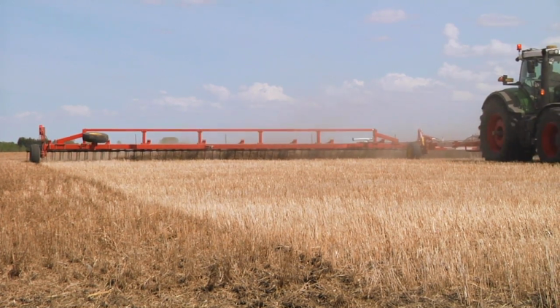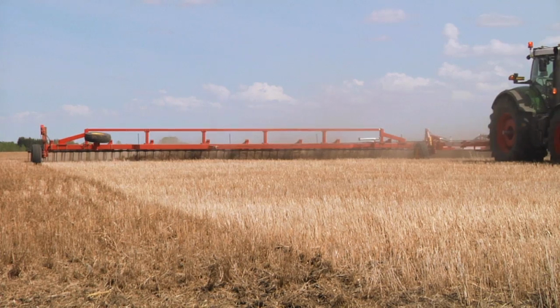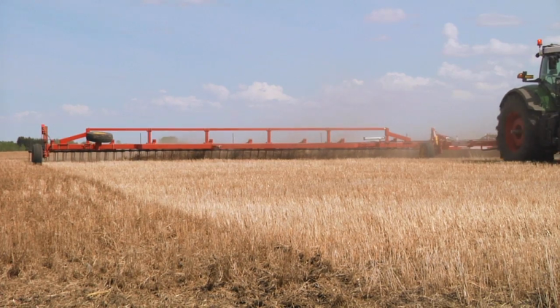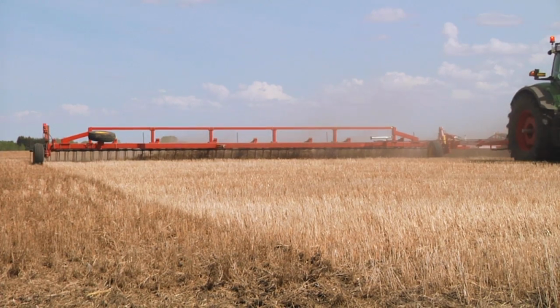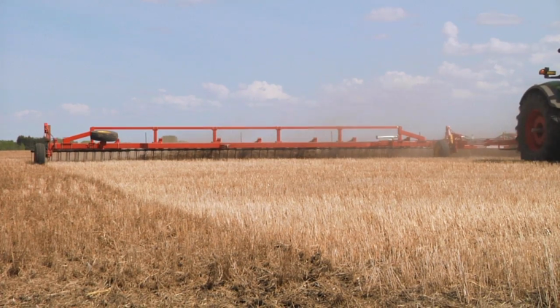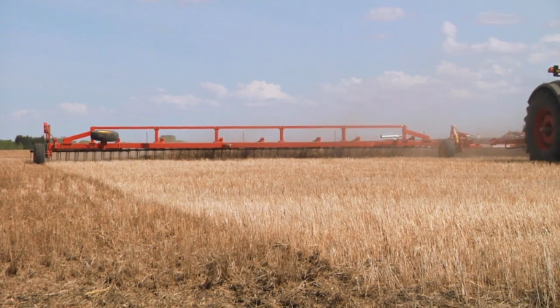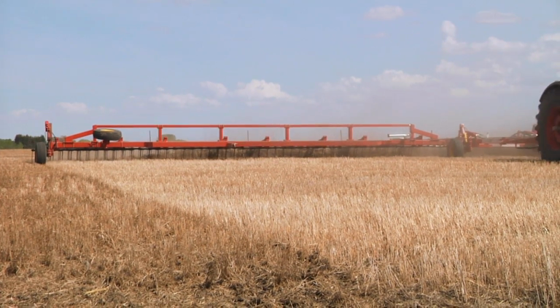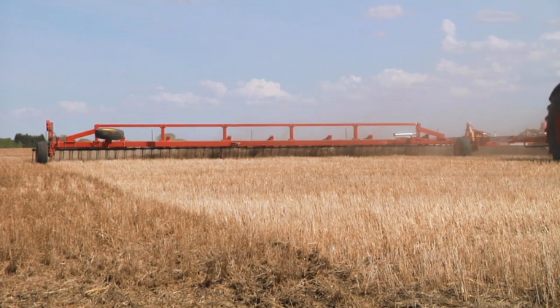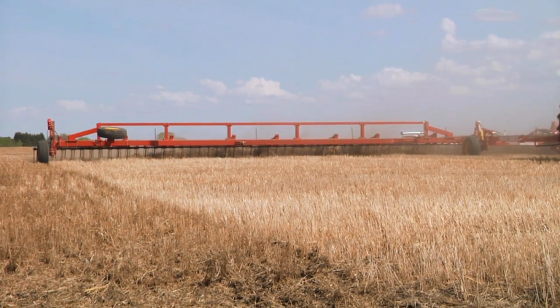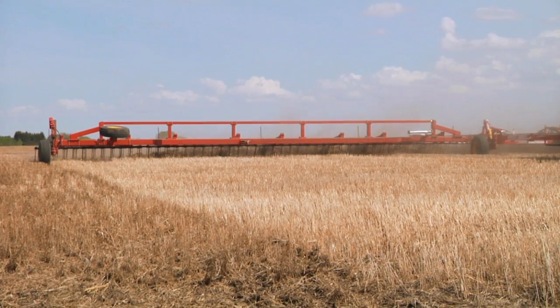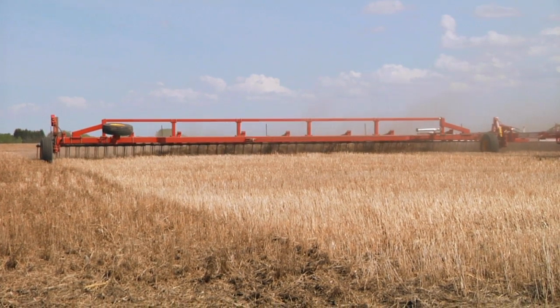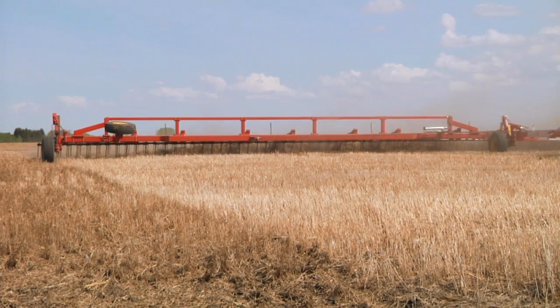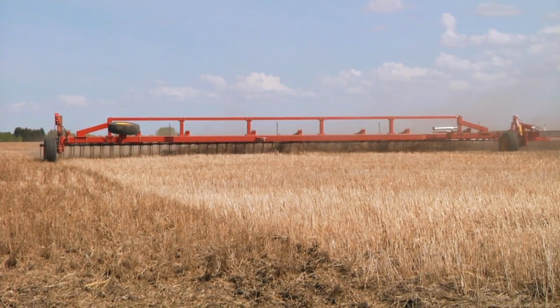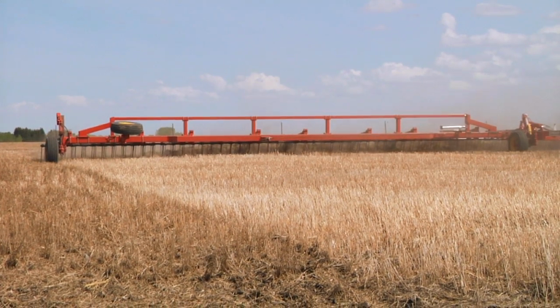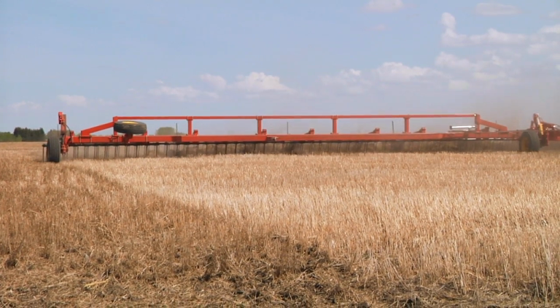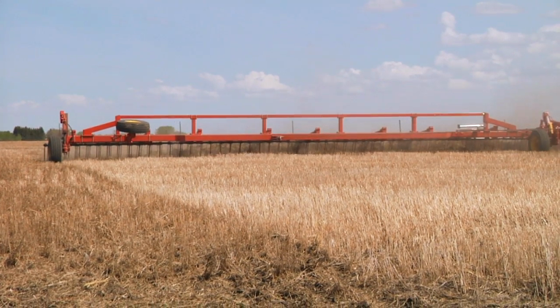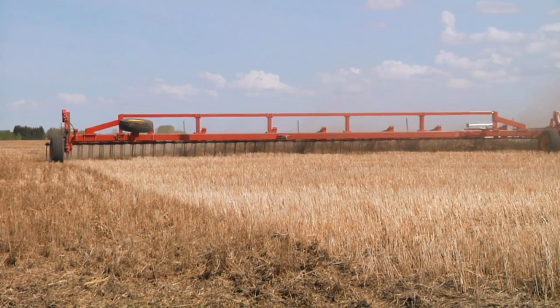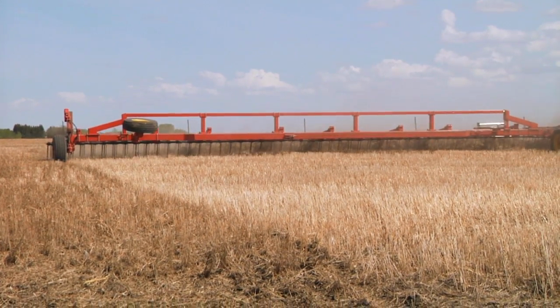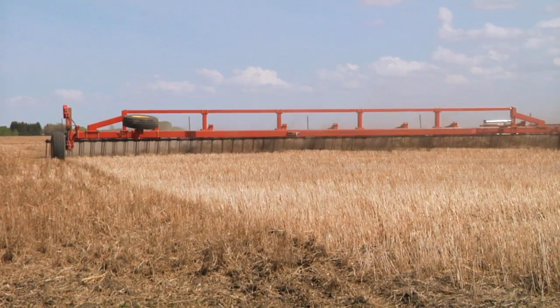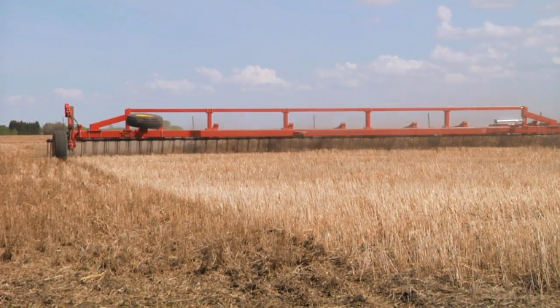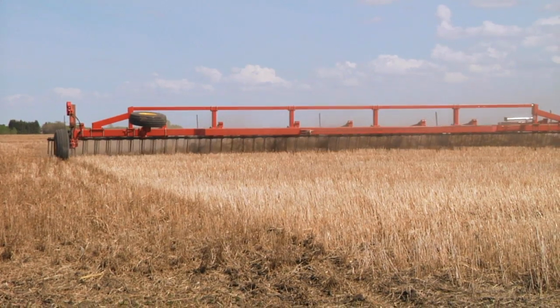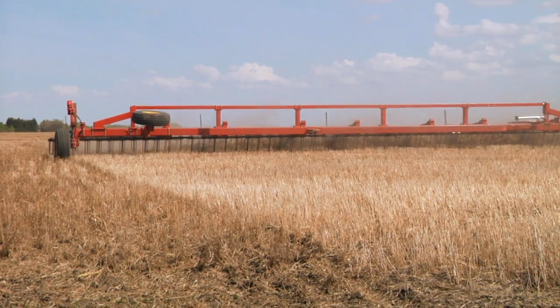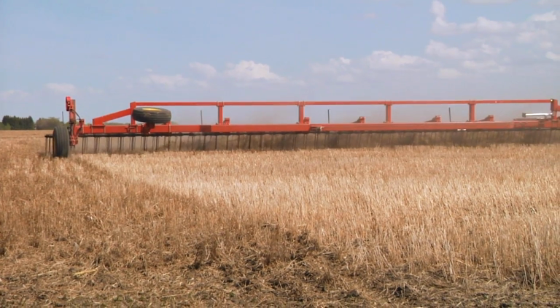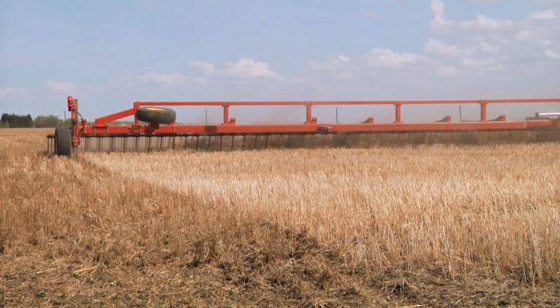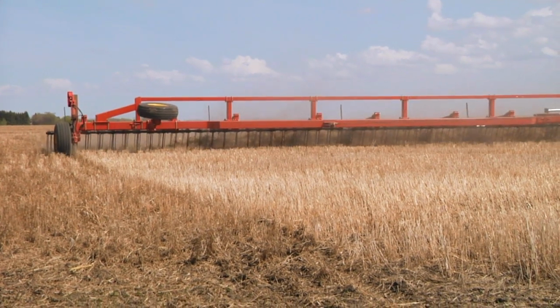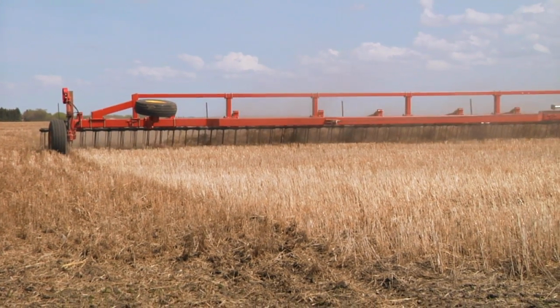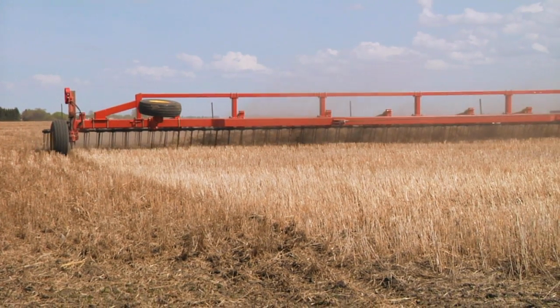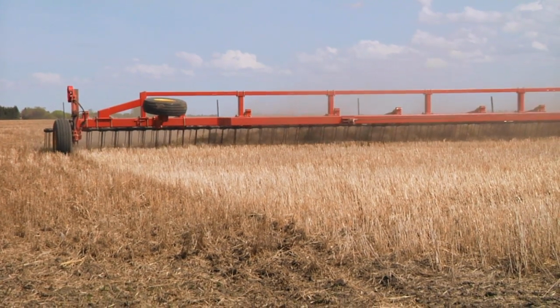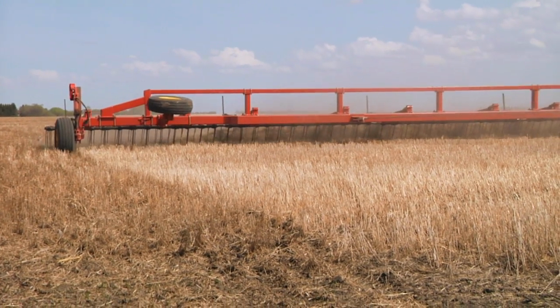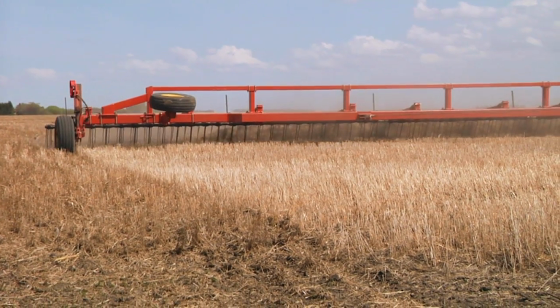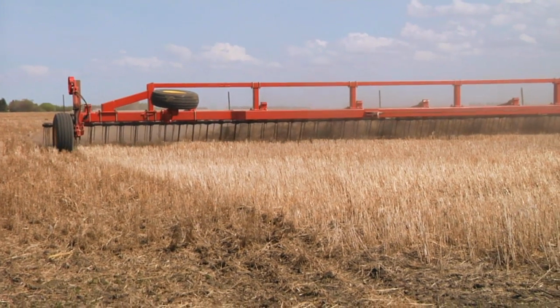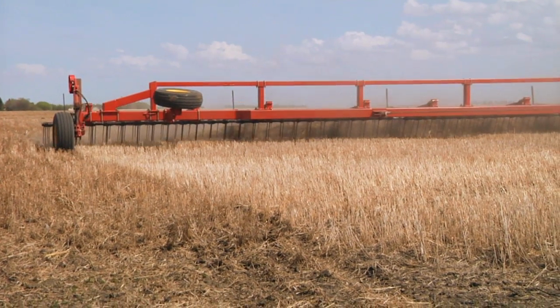On our tractors we're using auto steering primarily just for pulling implements such as this harrow bar and seeding.